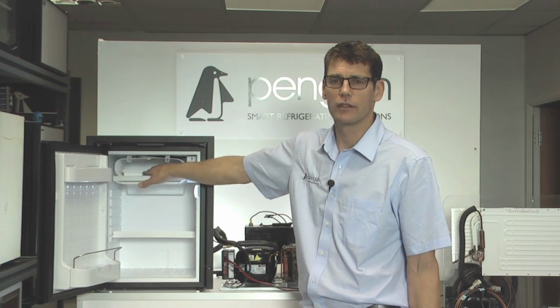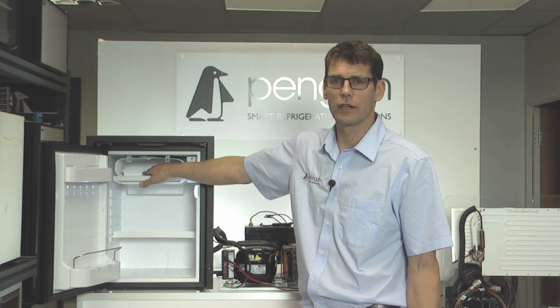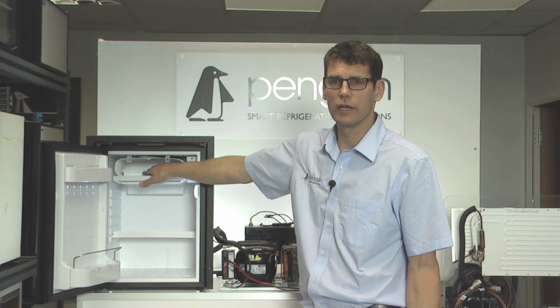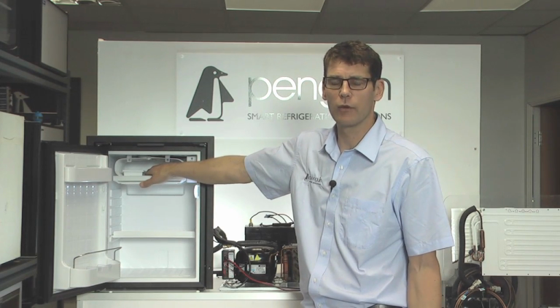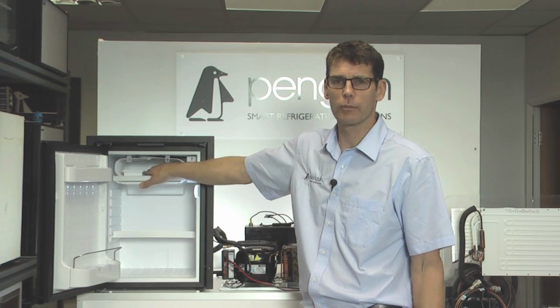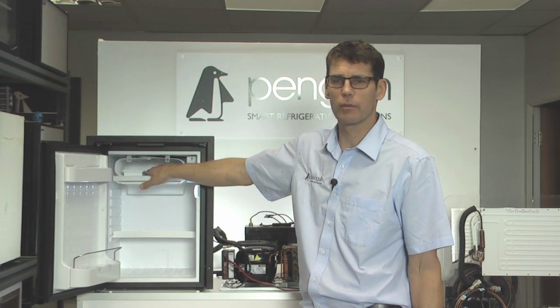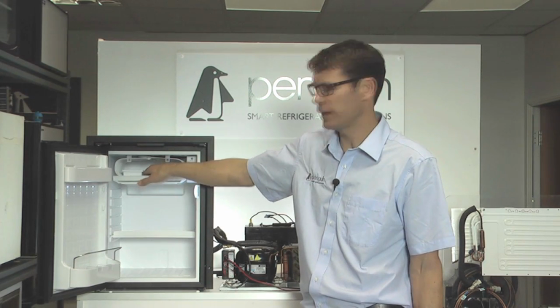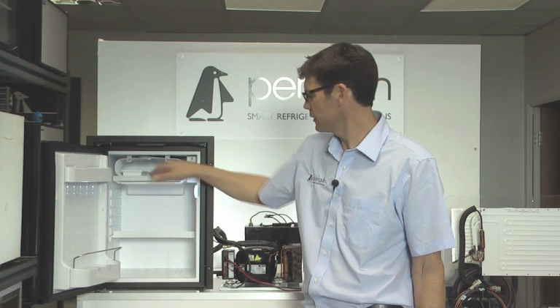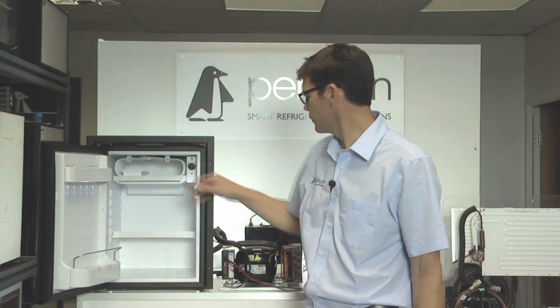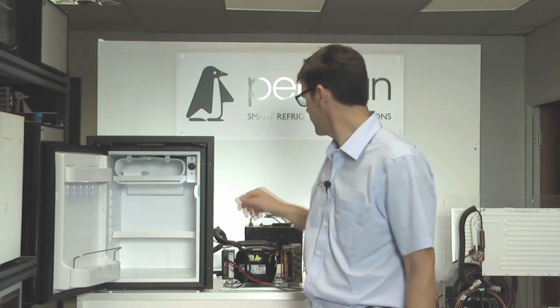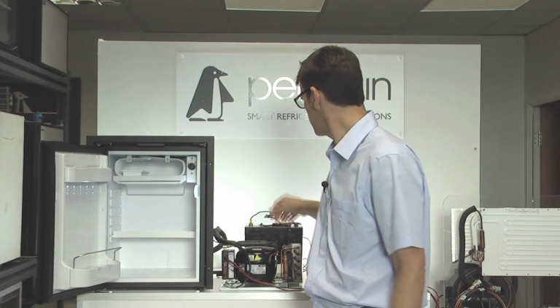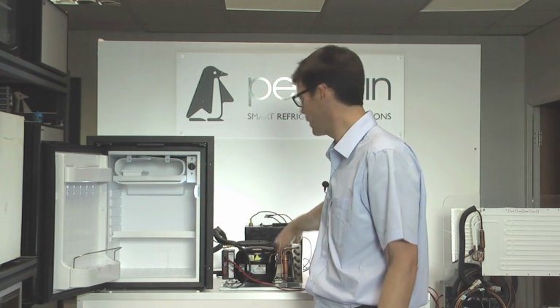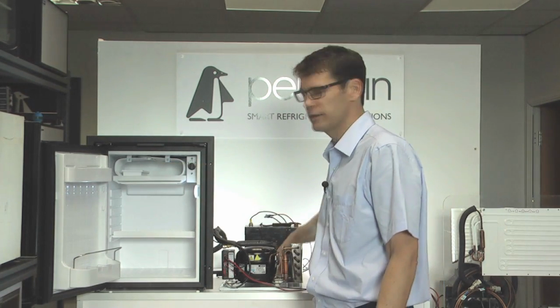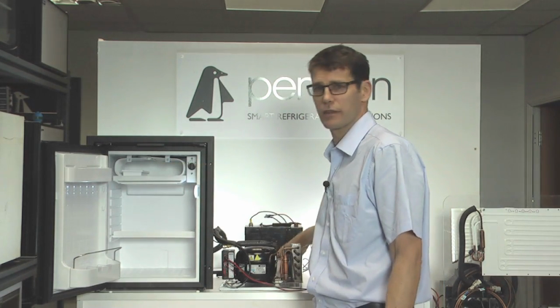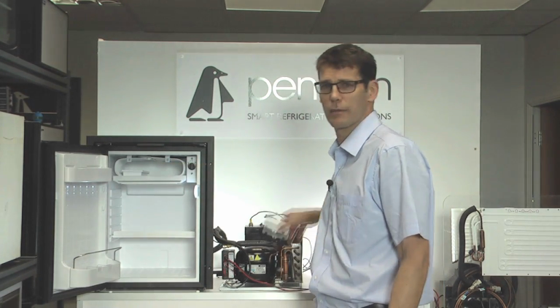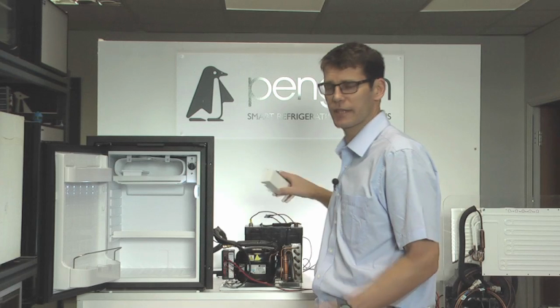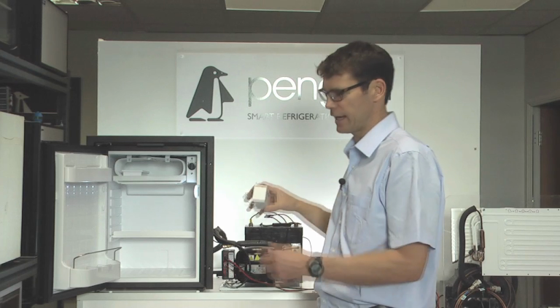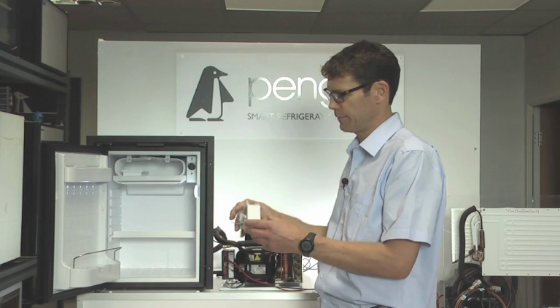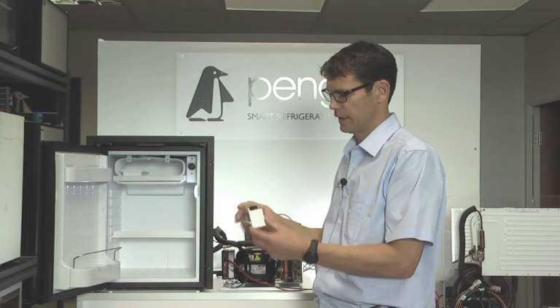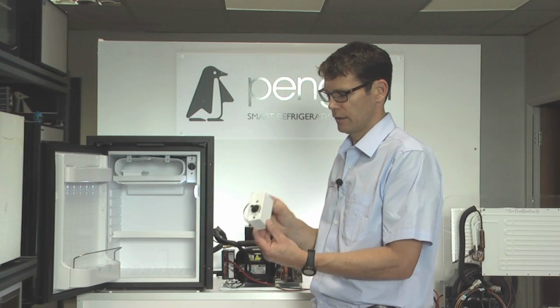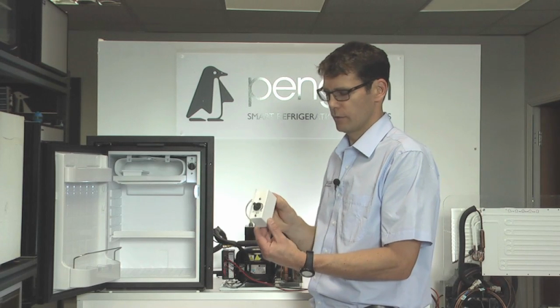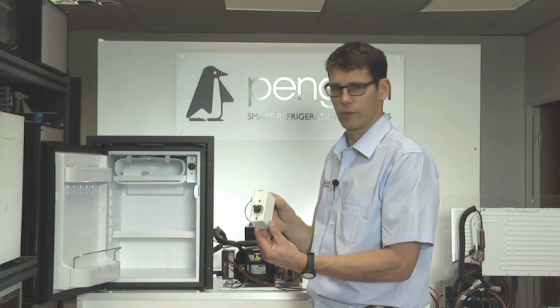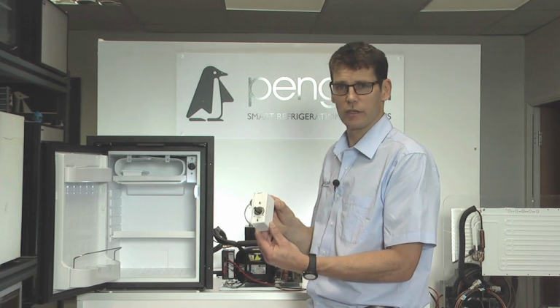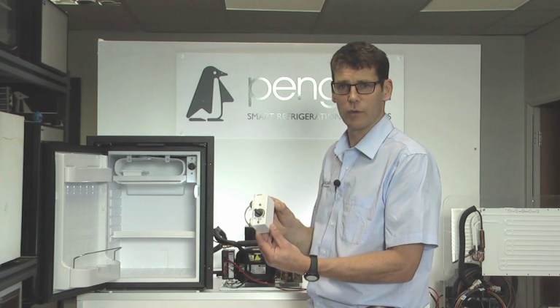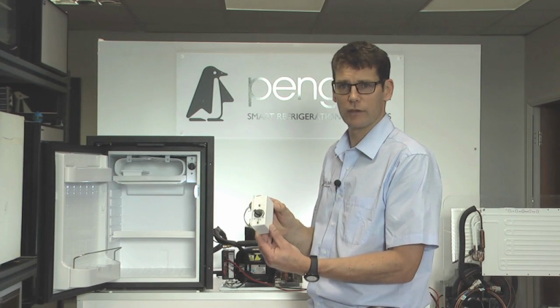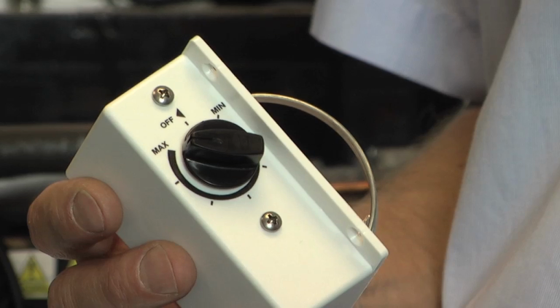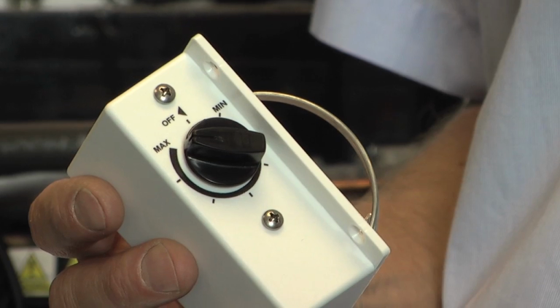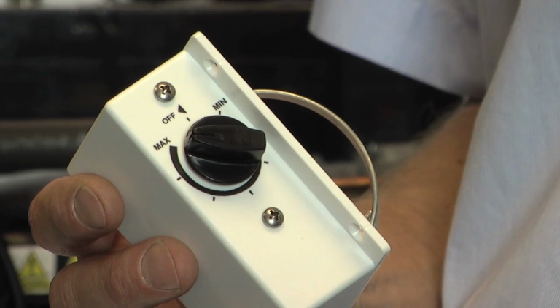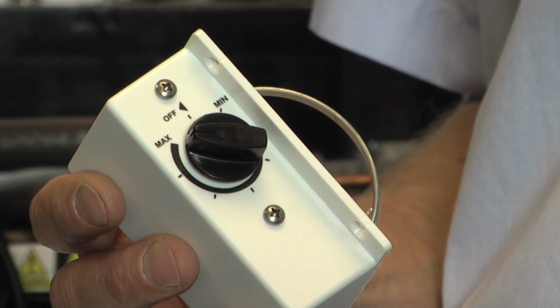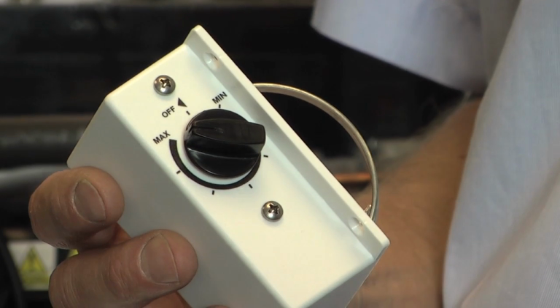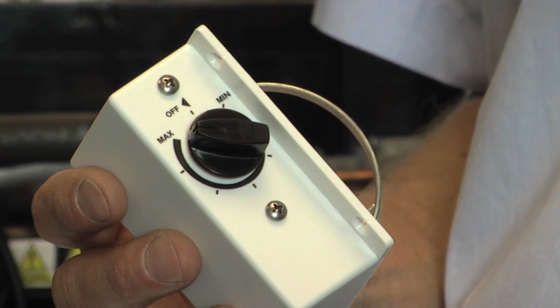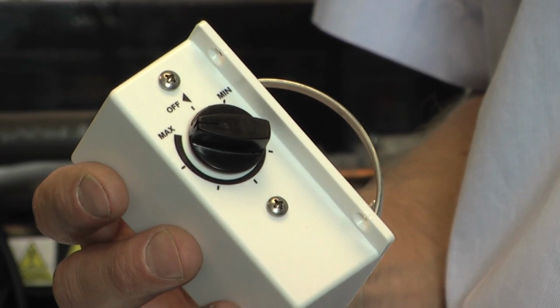So we know what the problem is. We need to replace the thermostat with a new one, which looks something like this. And then we are back to a working fridge again.